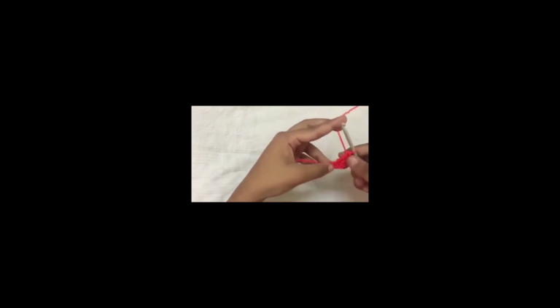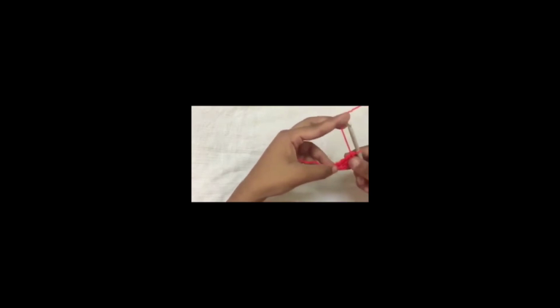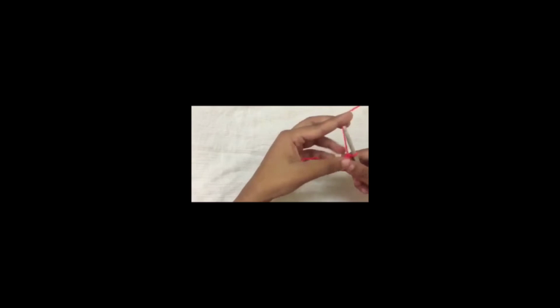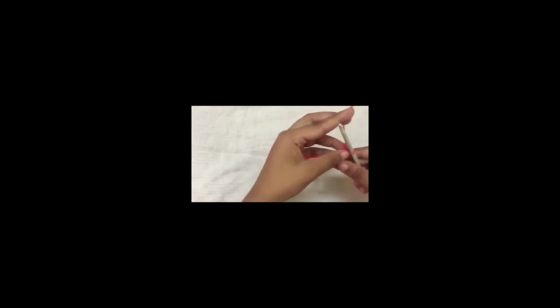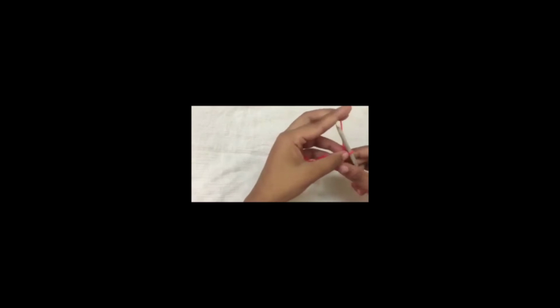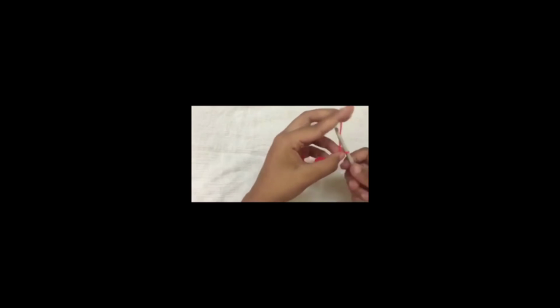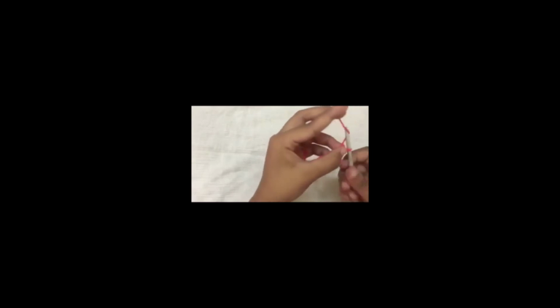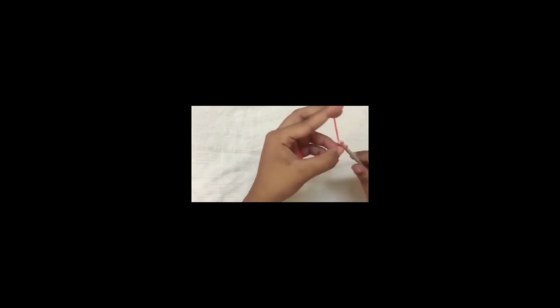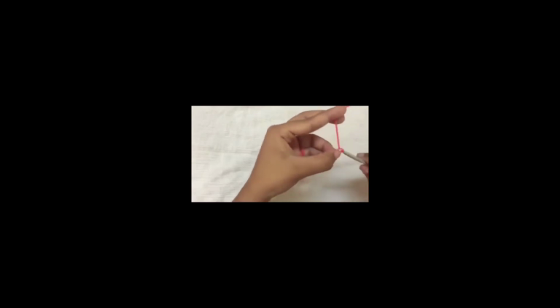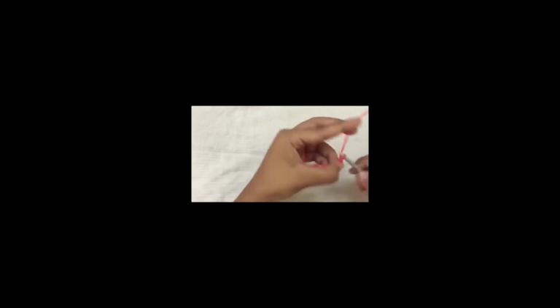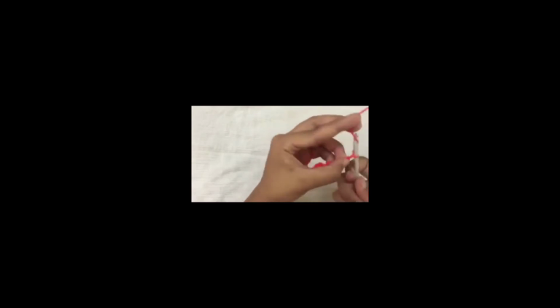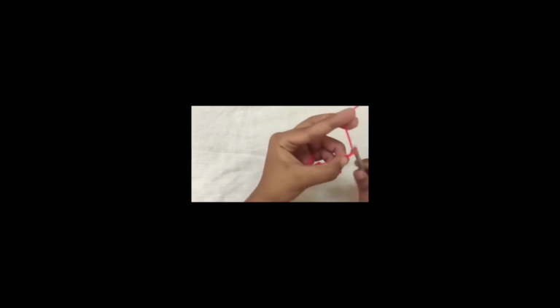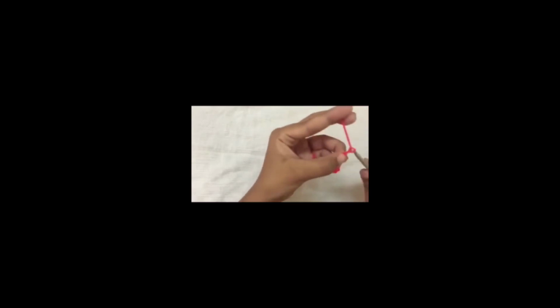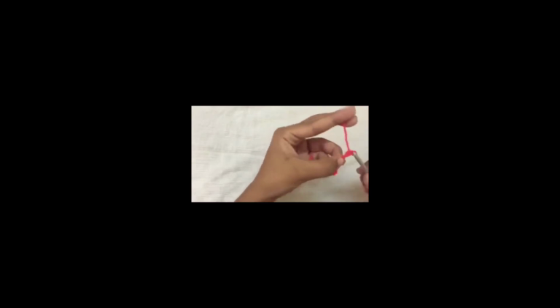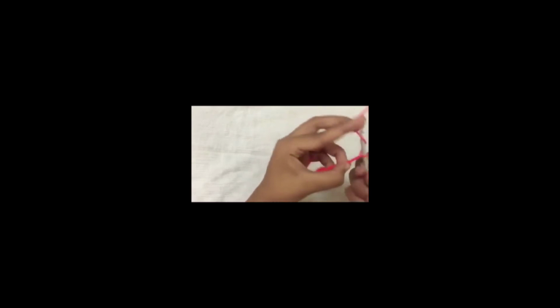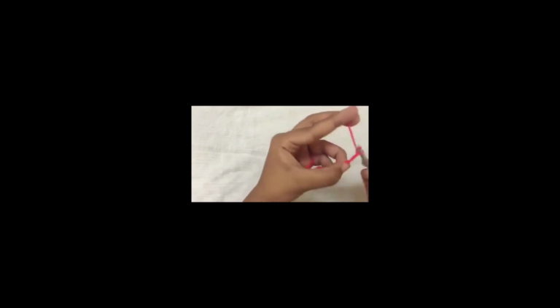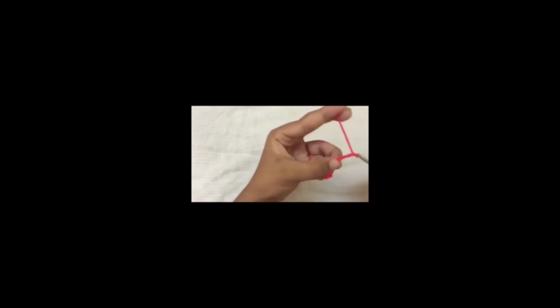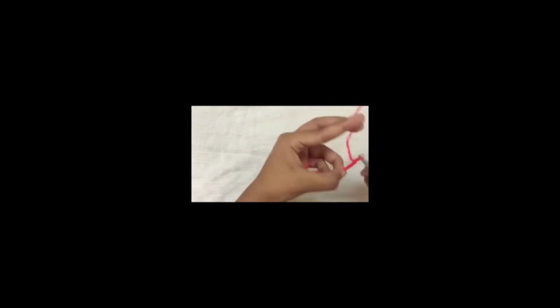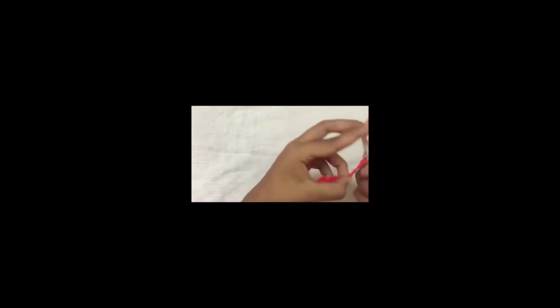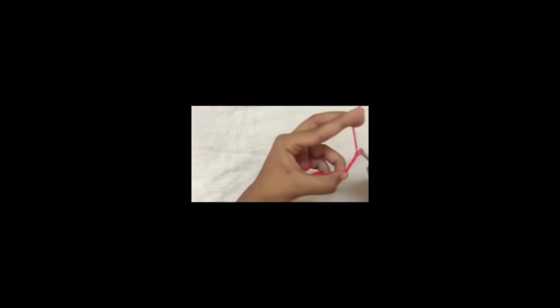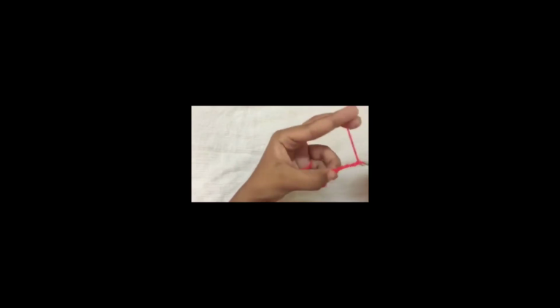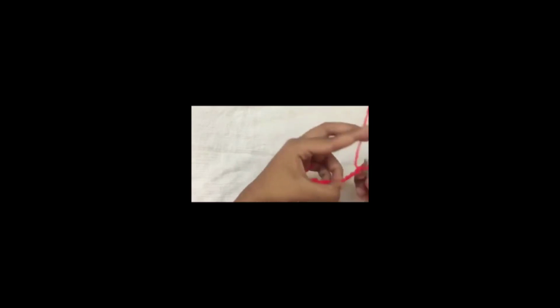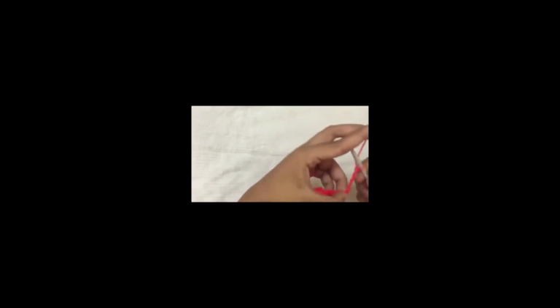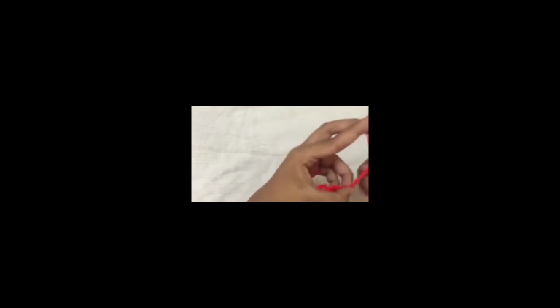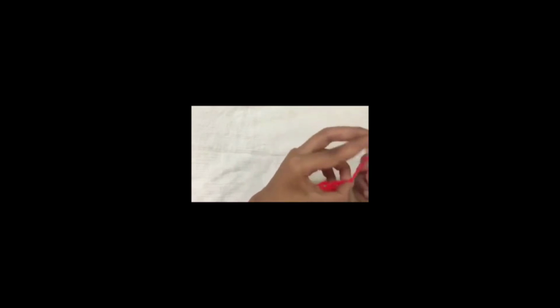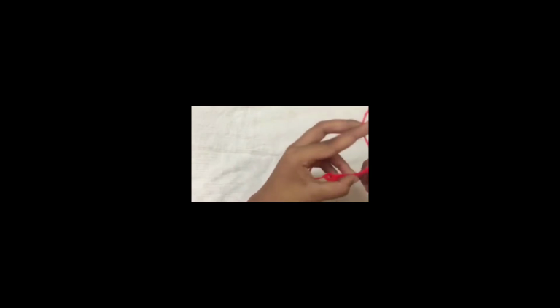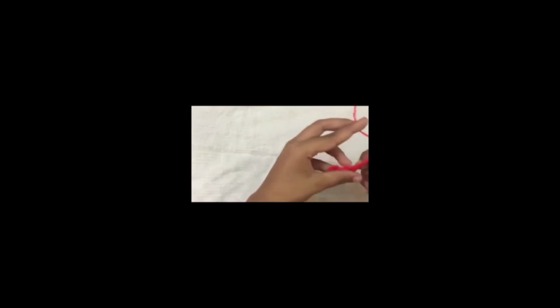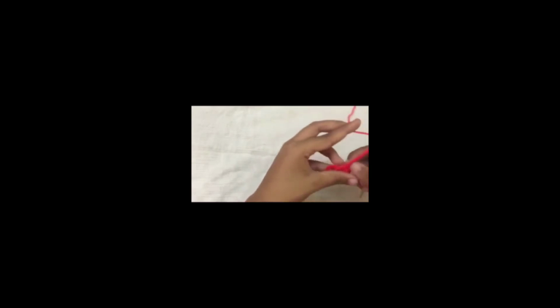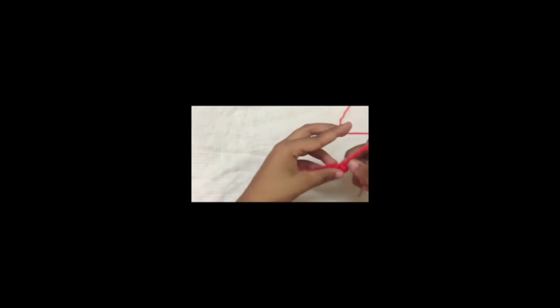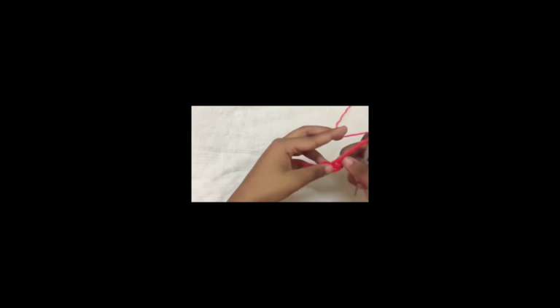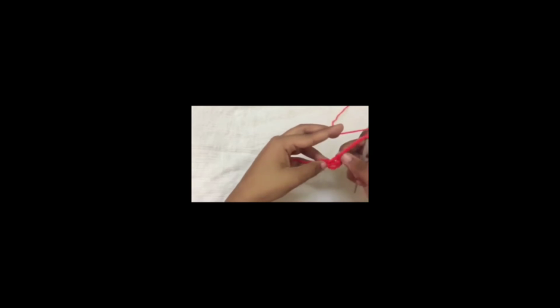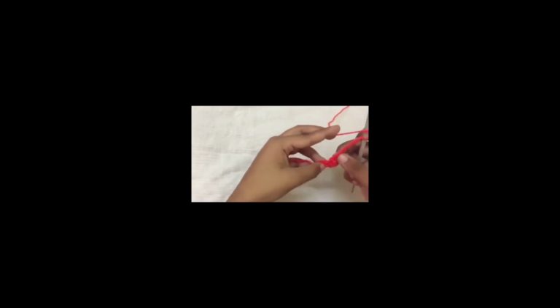Pull through two loops, yarn over, pull through two loops — so that is one treble crochet. Do another. Now chain 4, do 3 treble crochet.